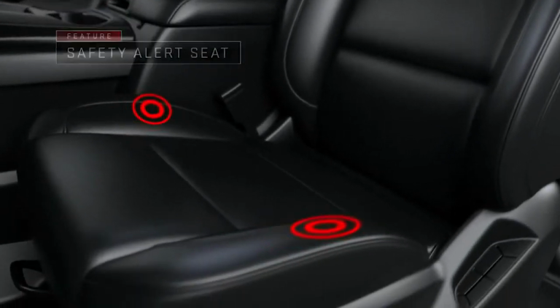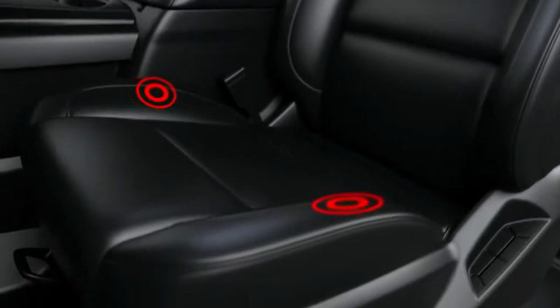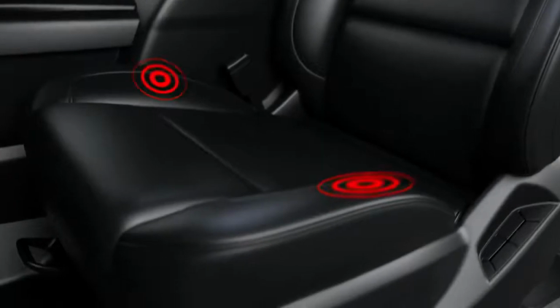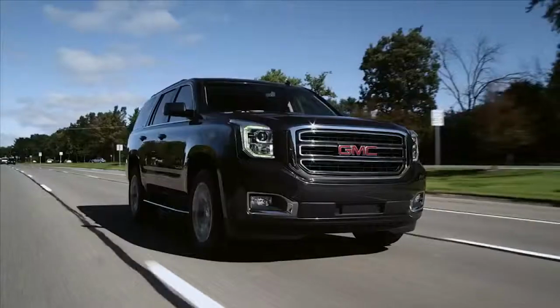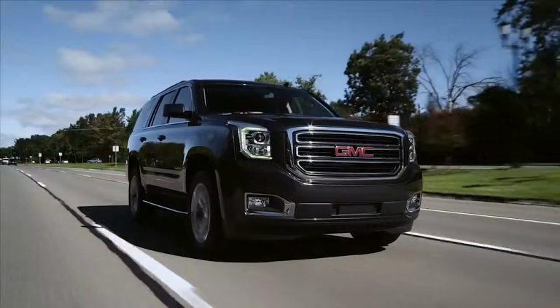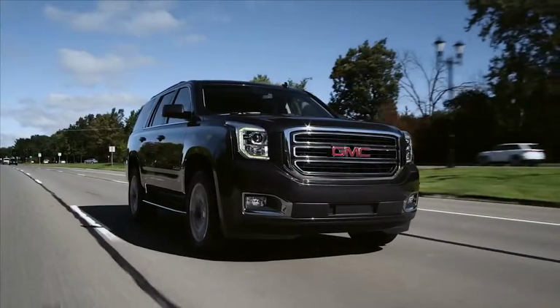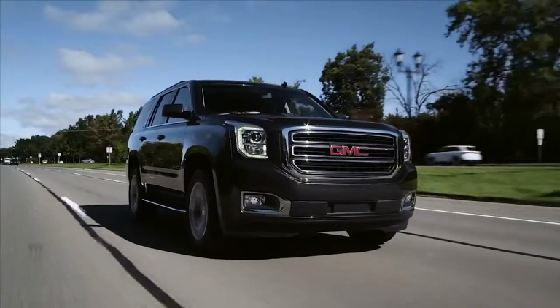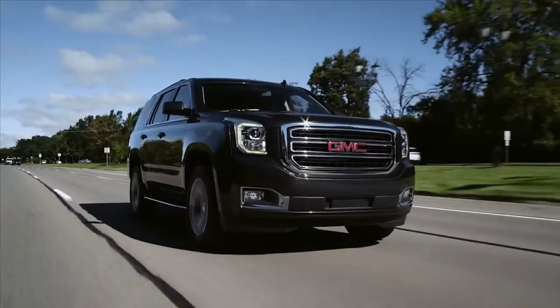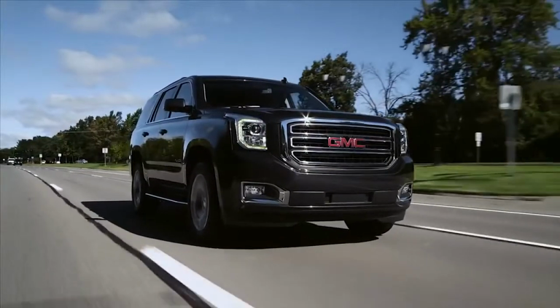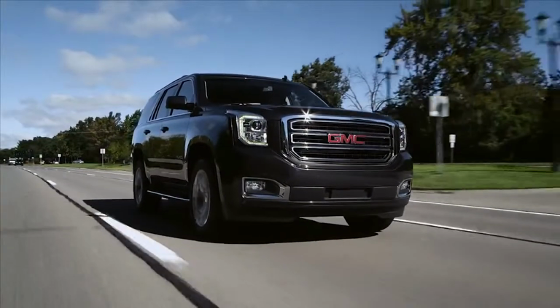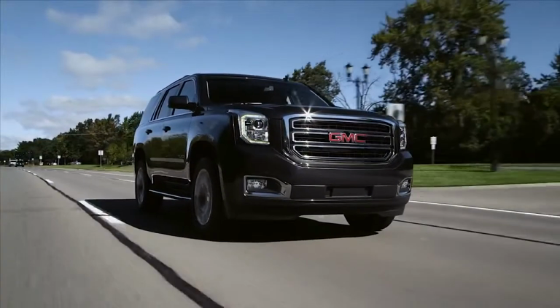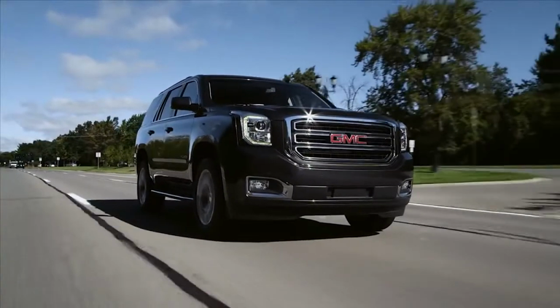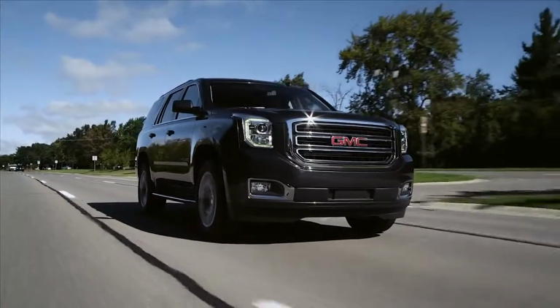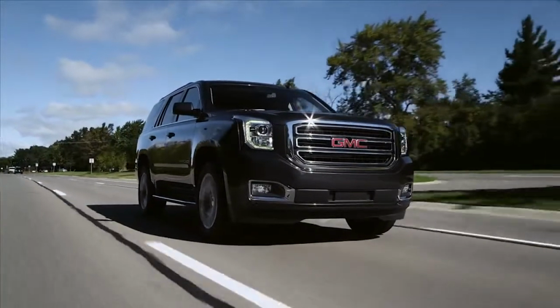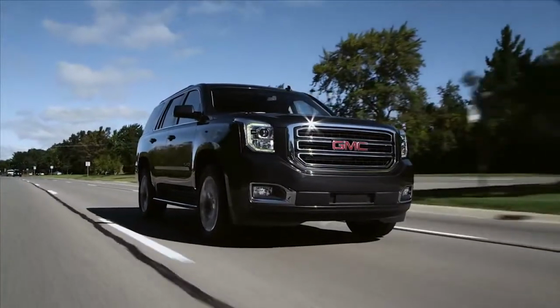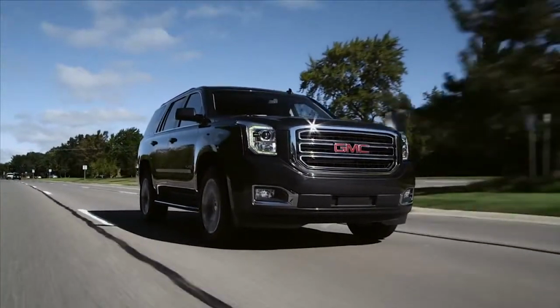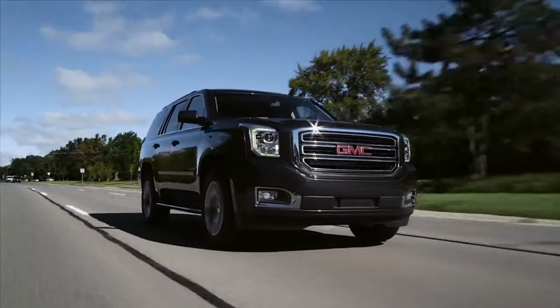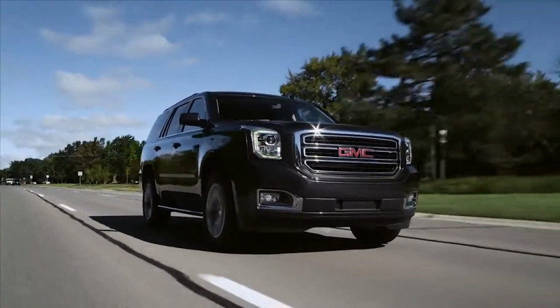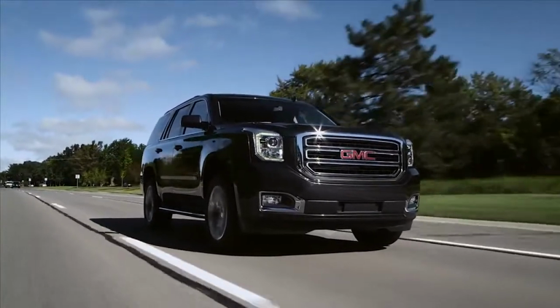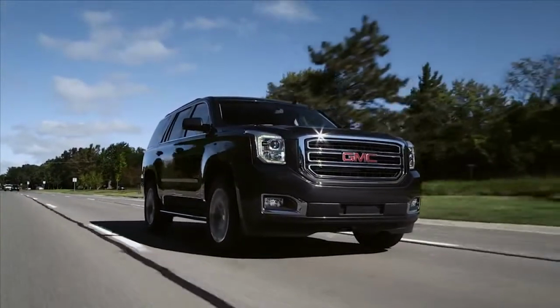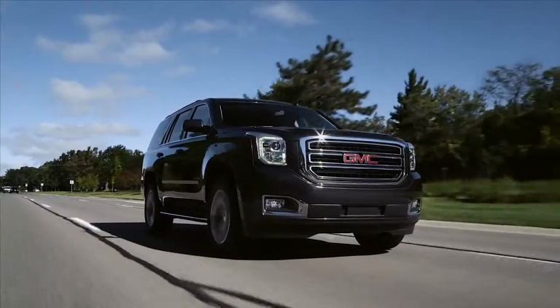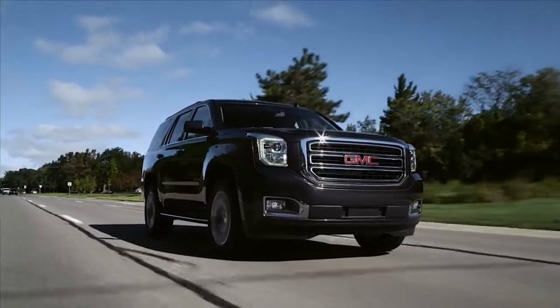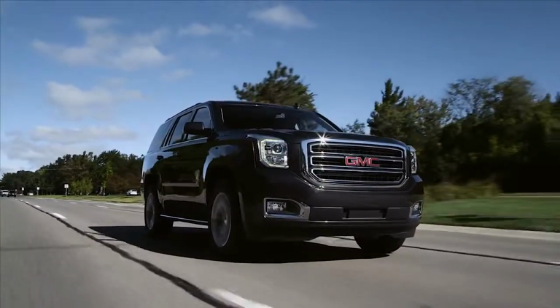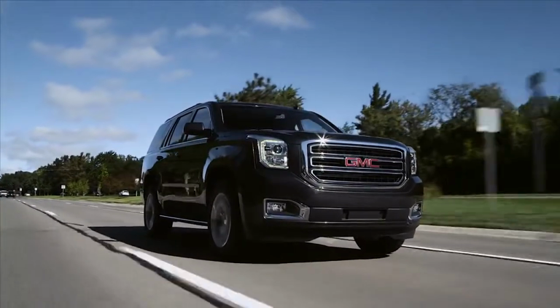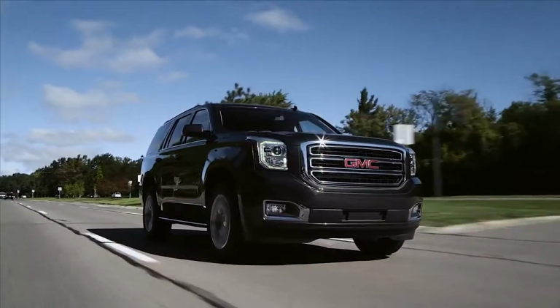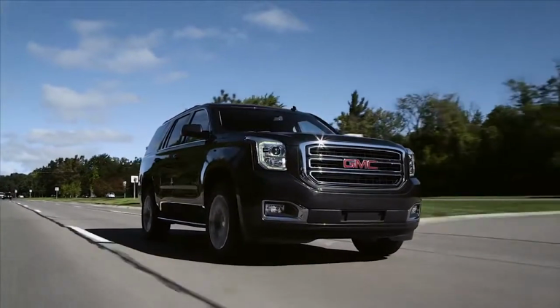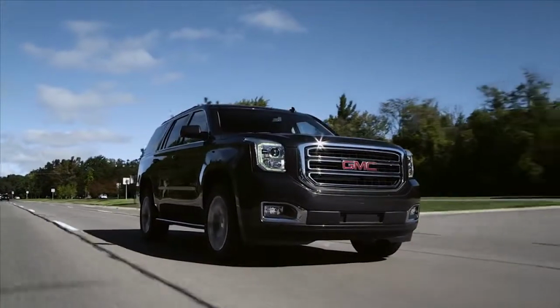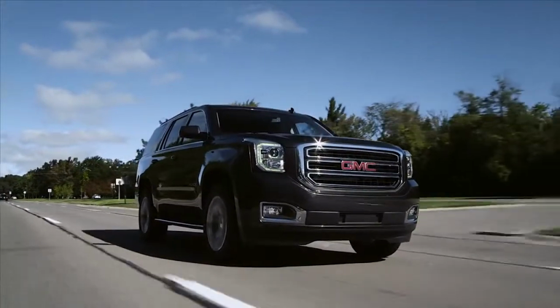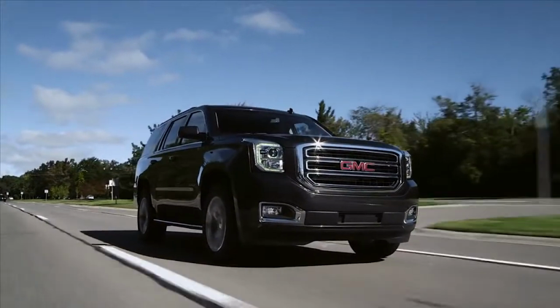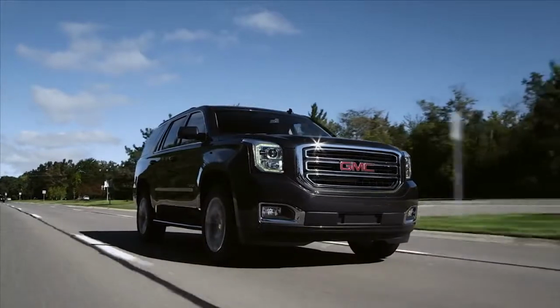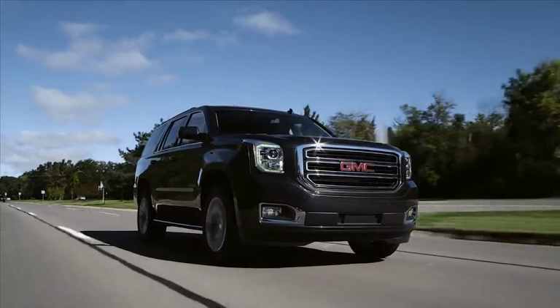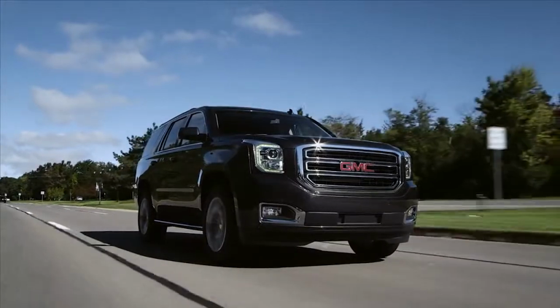Rear vision camera and rear cross-traffic alert — driver-centric technology to get you more safely underway.